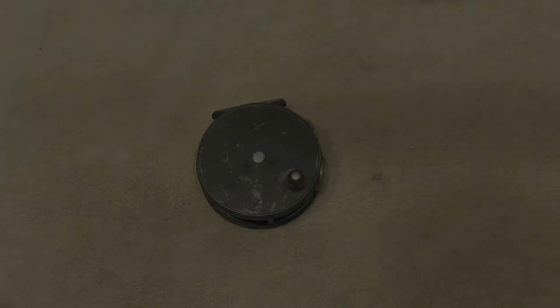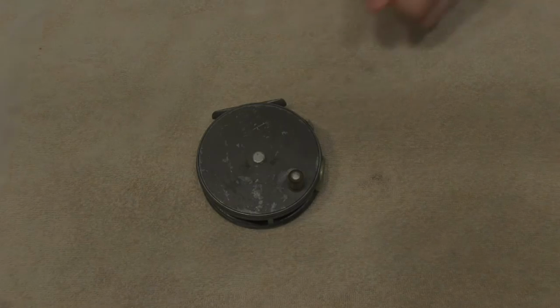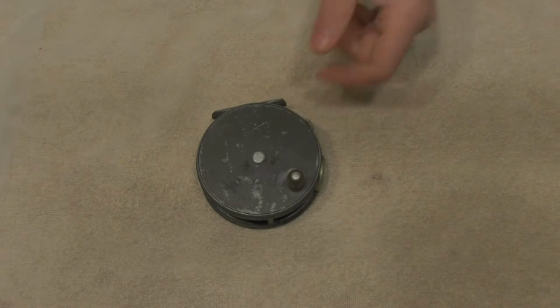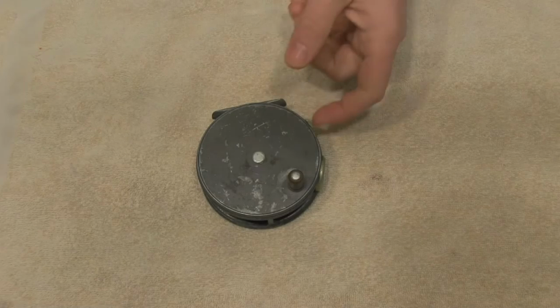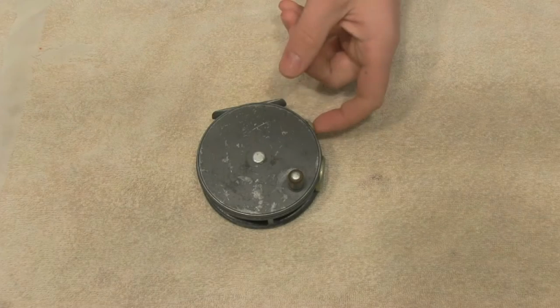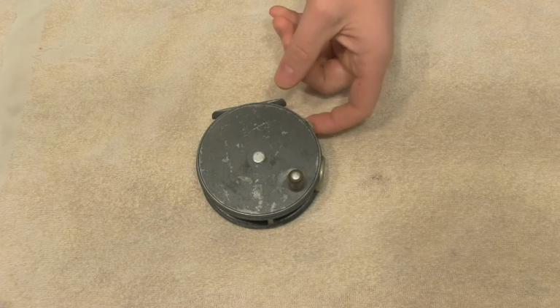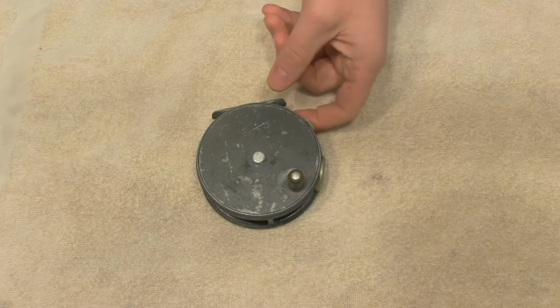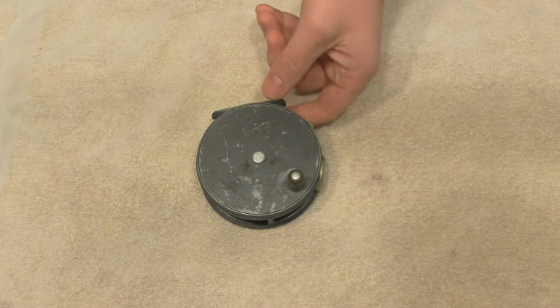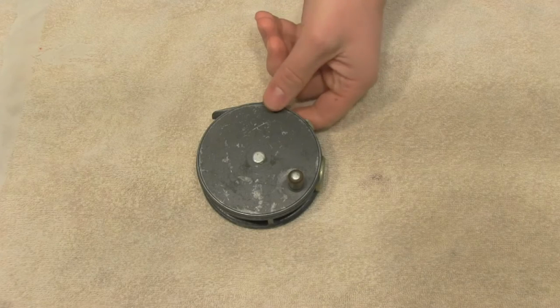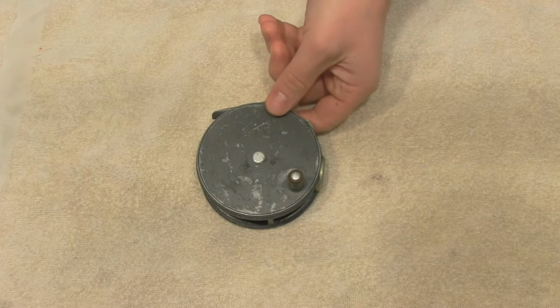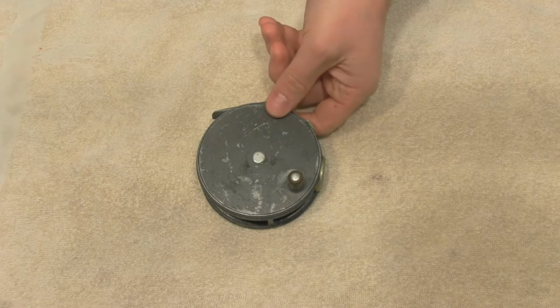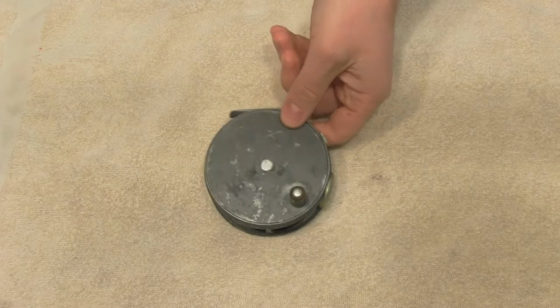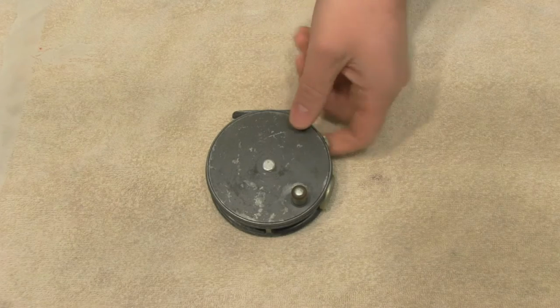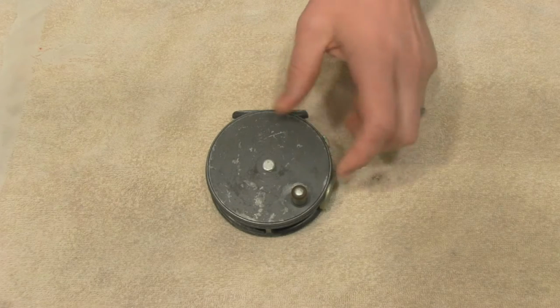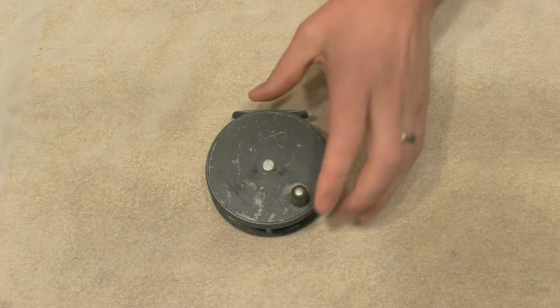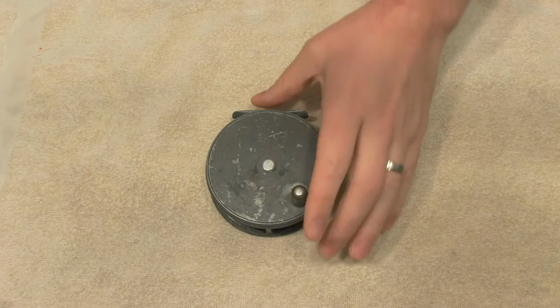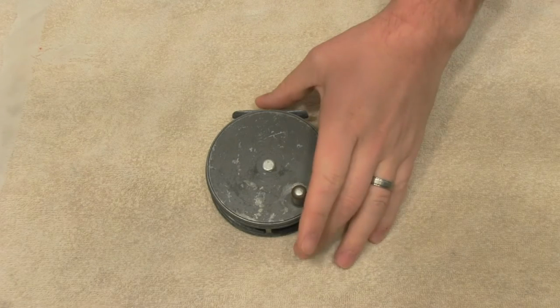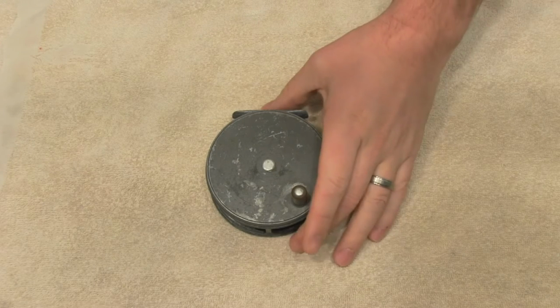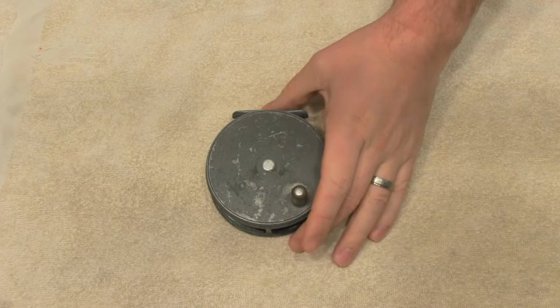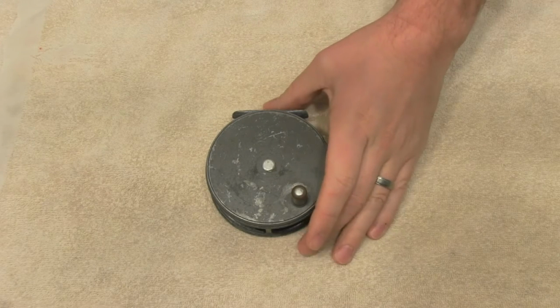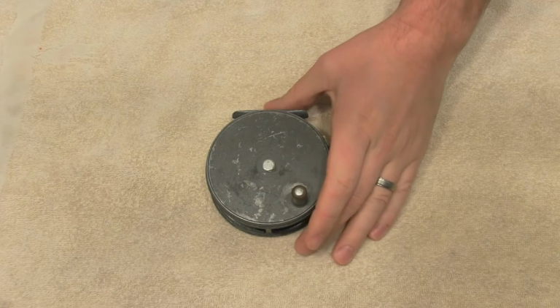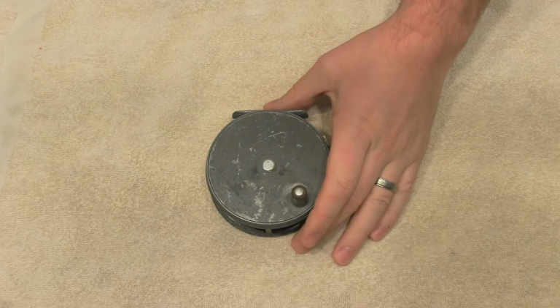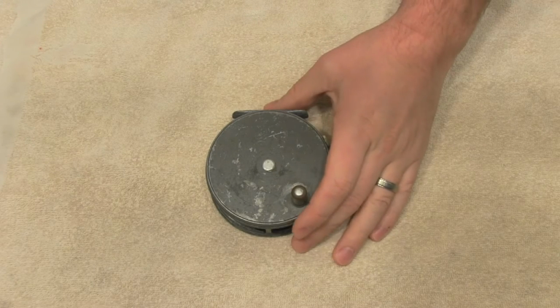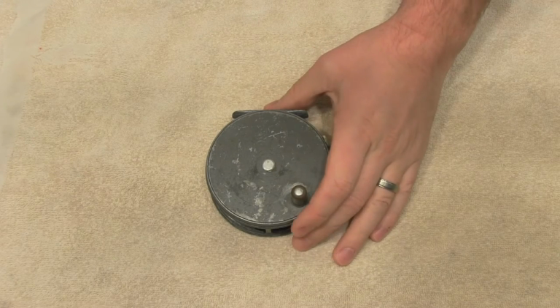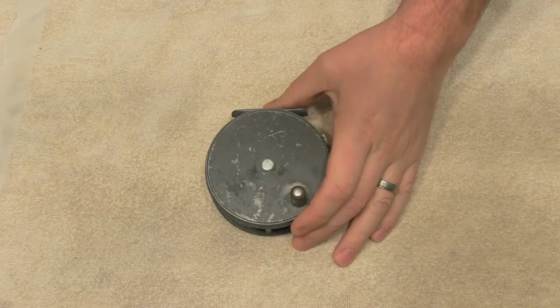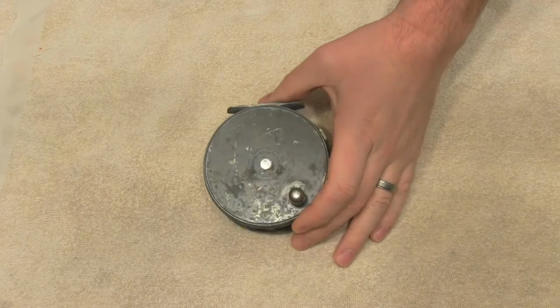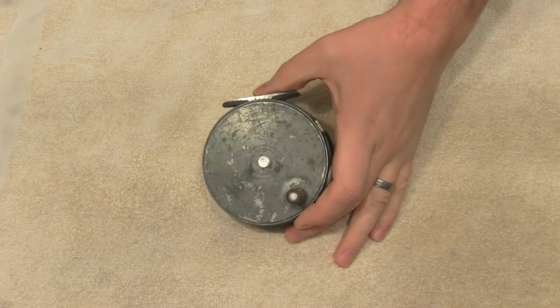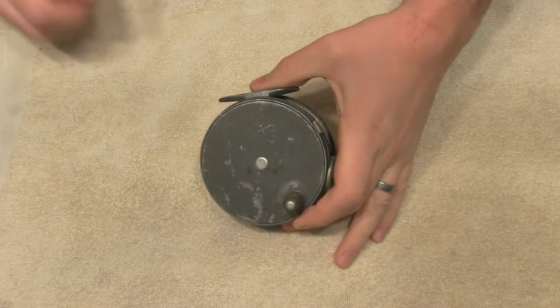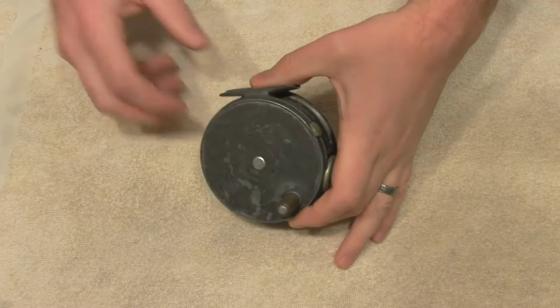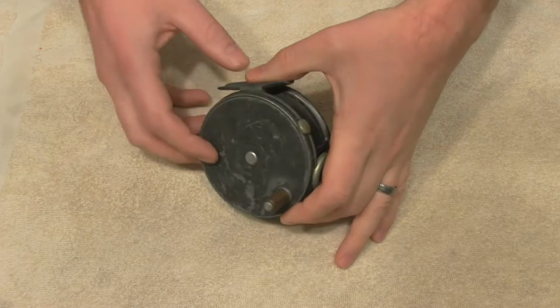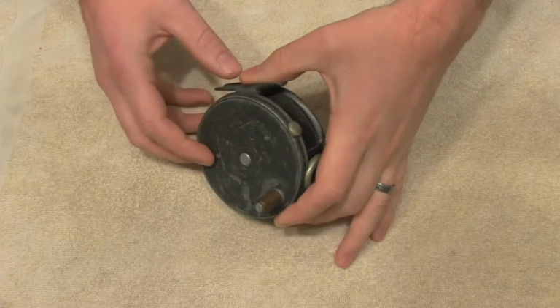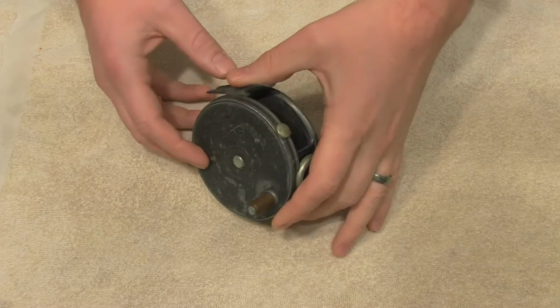Hey, how's it going? This is Kevin. I wanted to show you how to break down and clean a vintage fly reel.